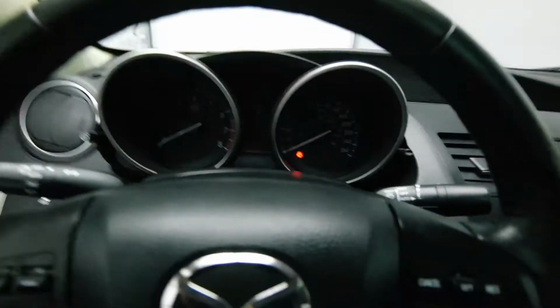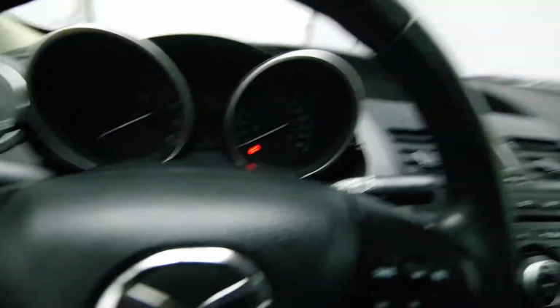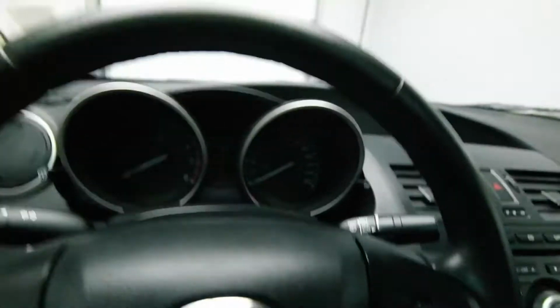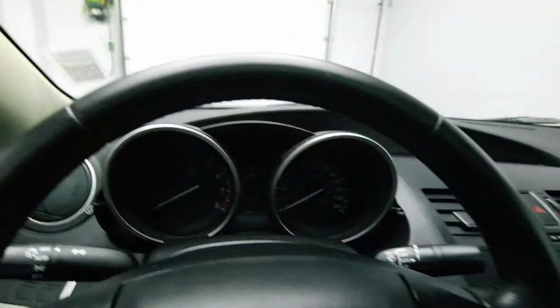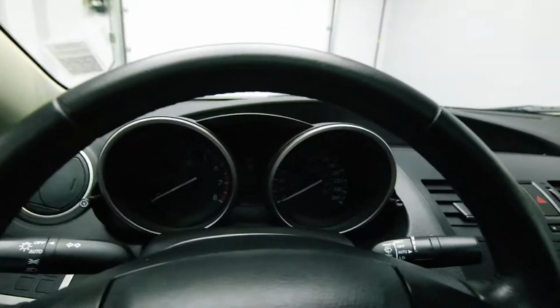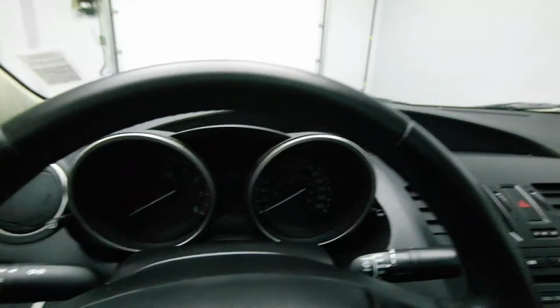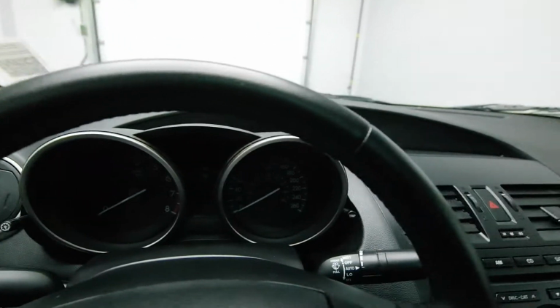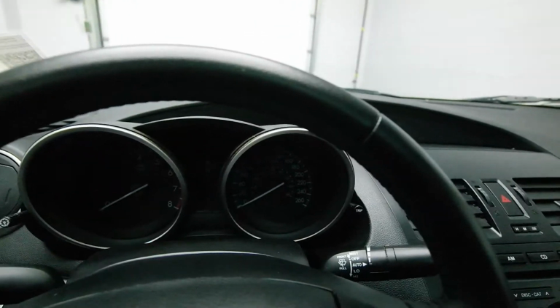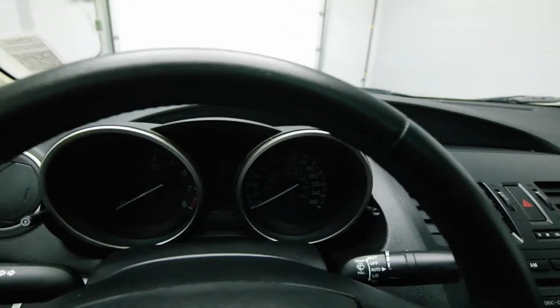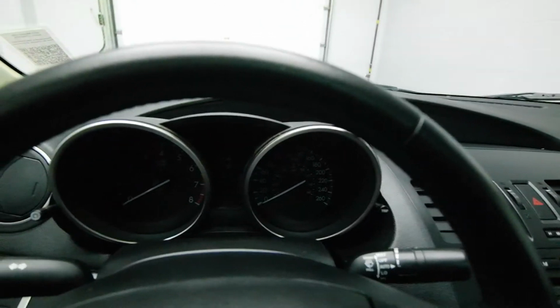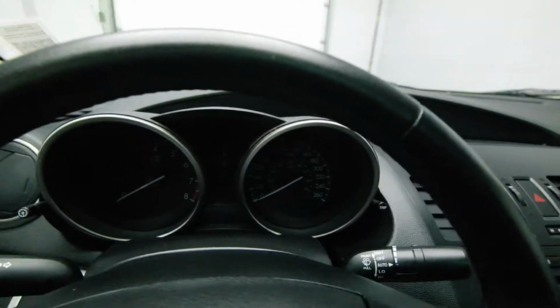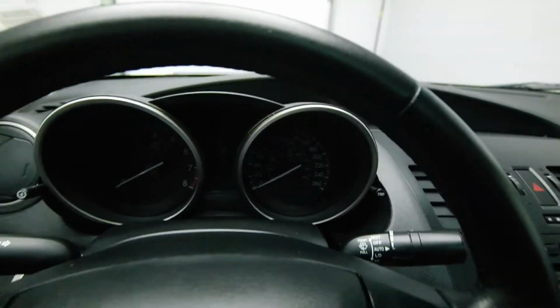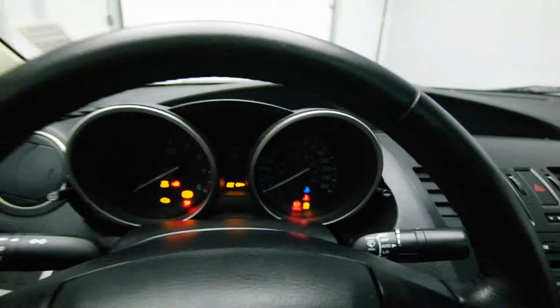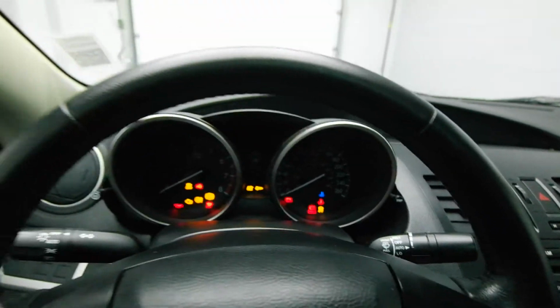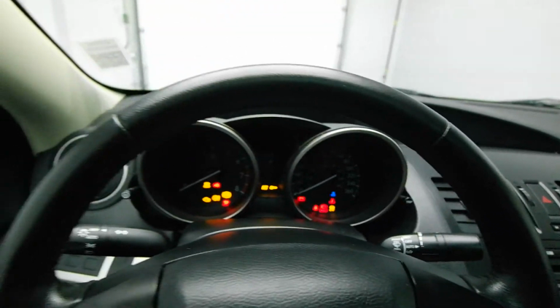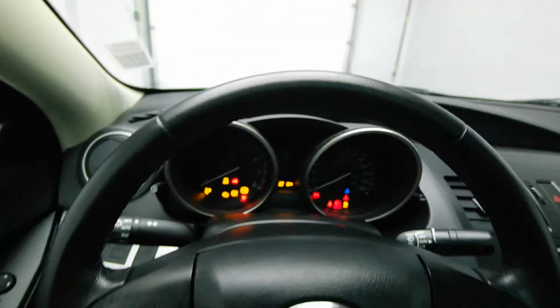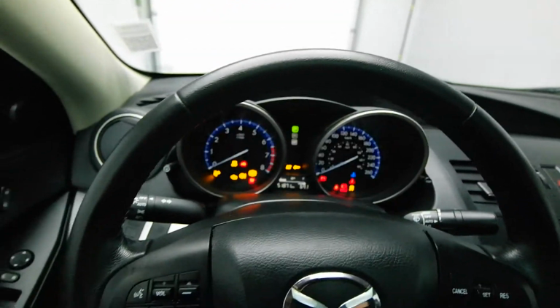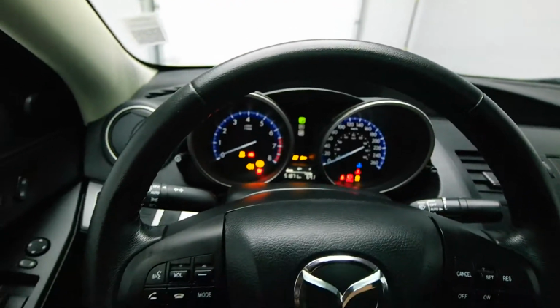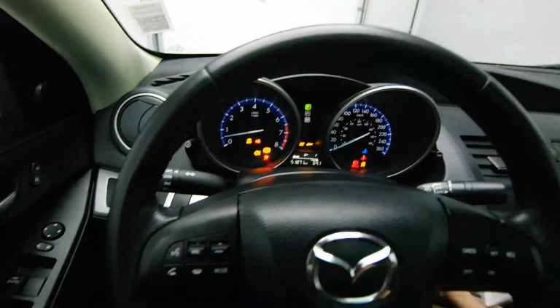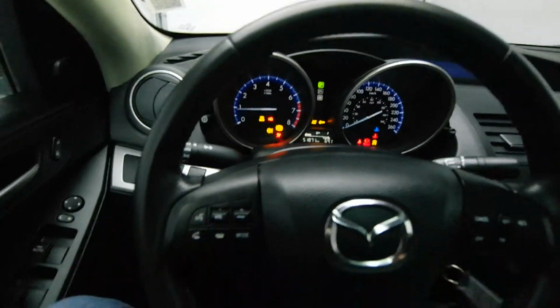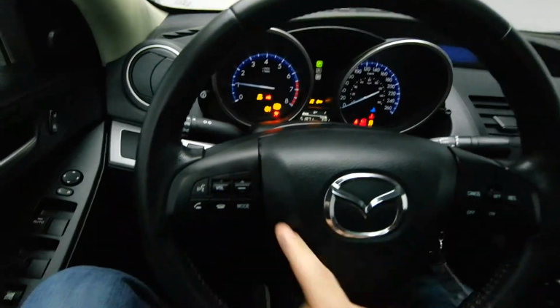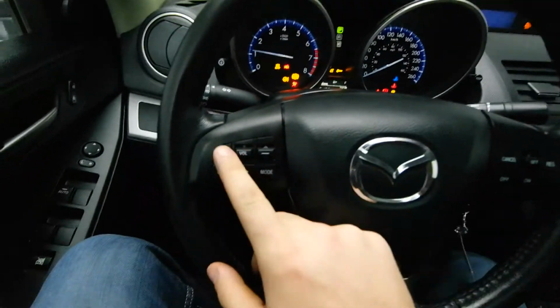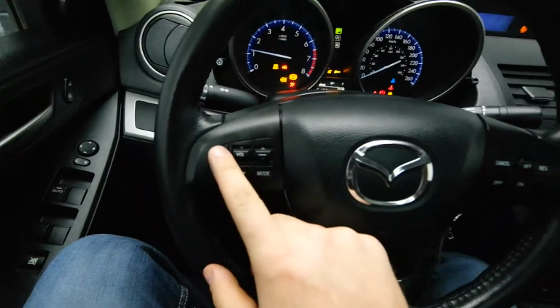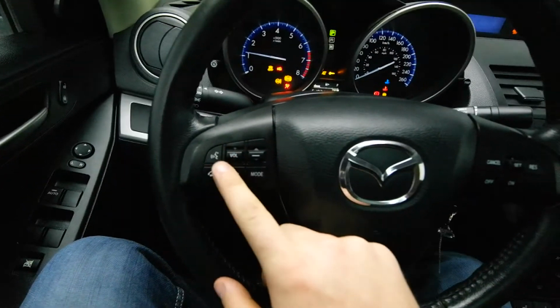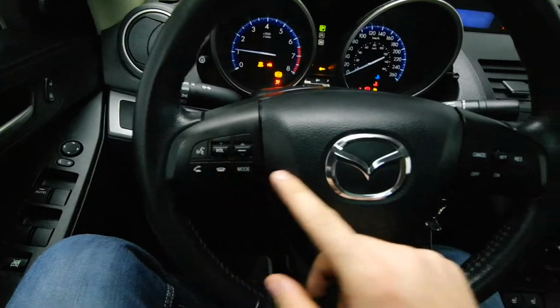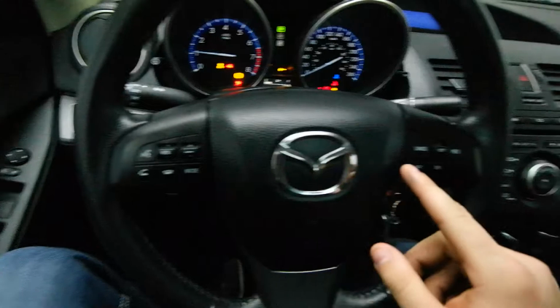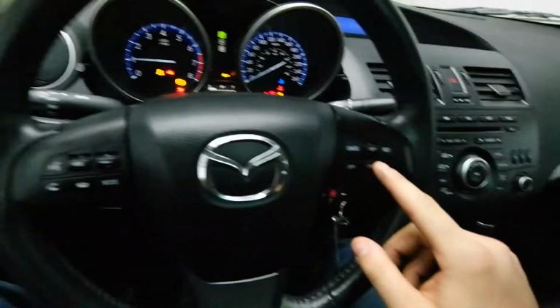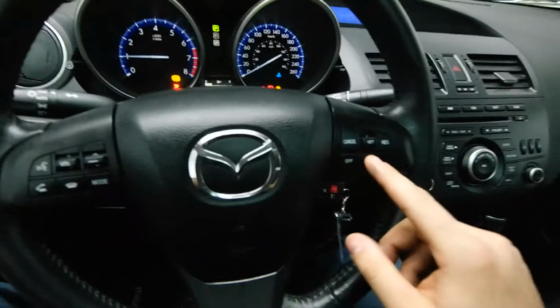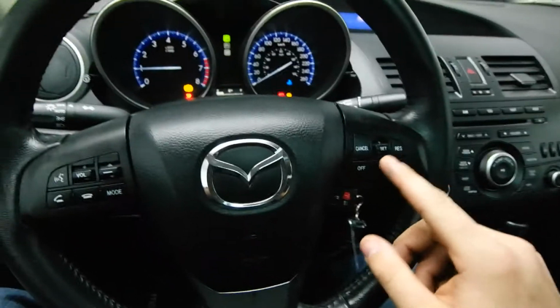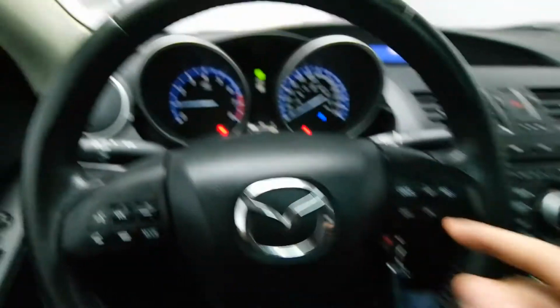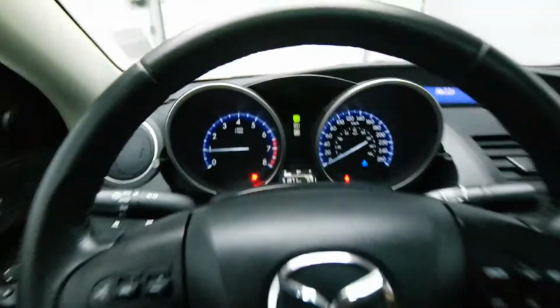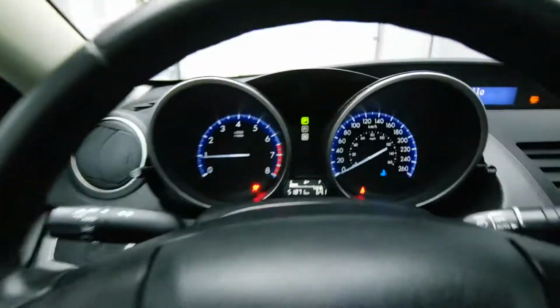Your leather wrapped steering wheel, equipped with radio controls, Bluetooth, and cruise control.